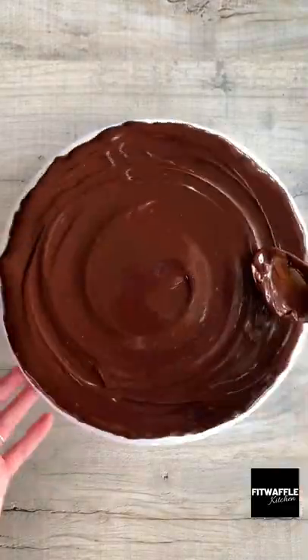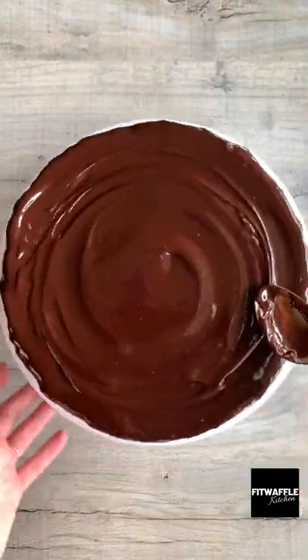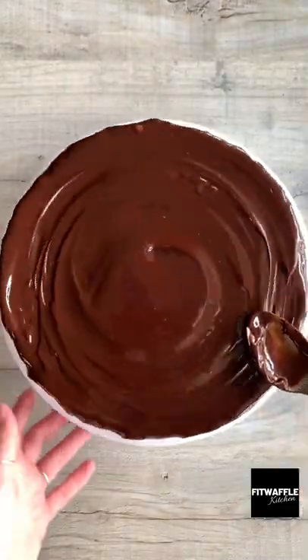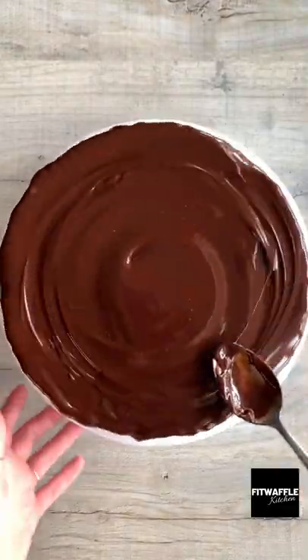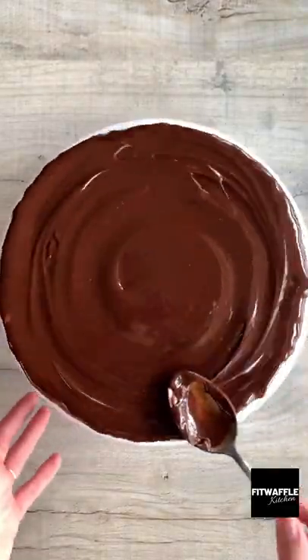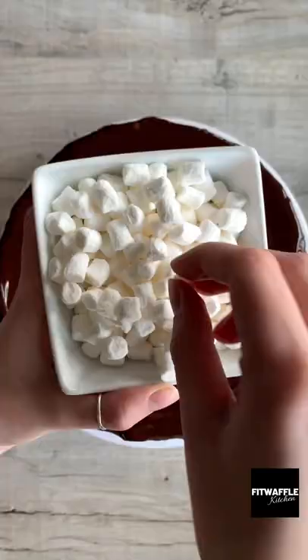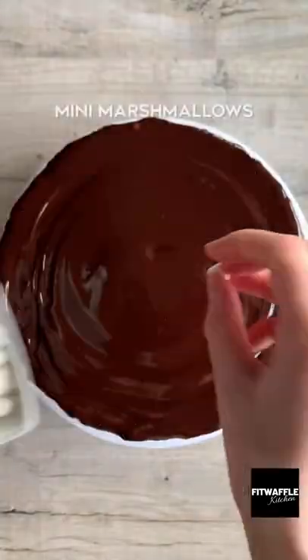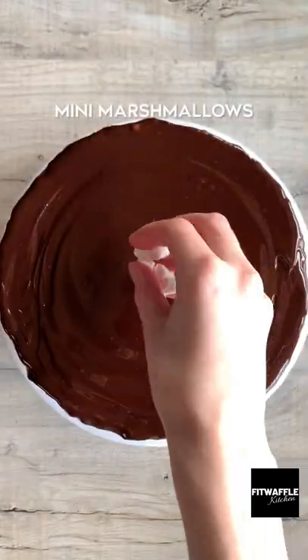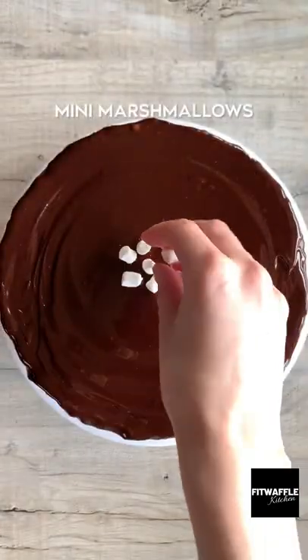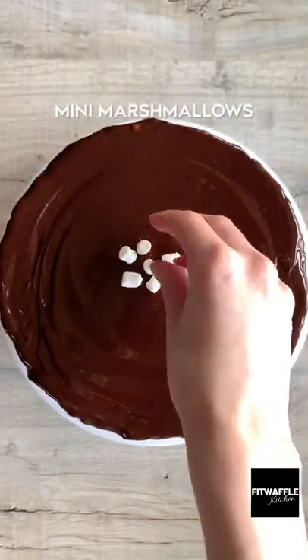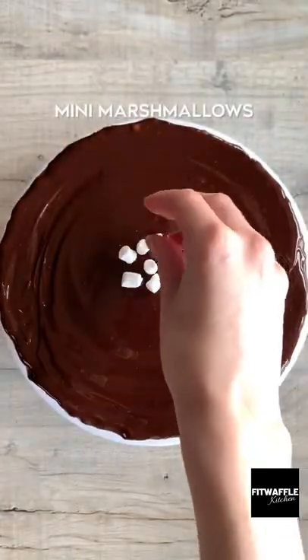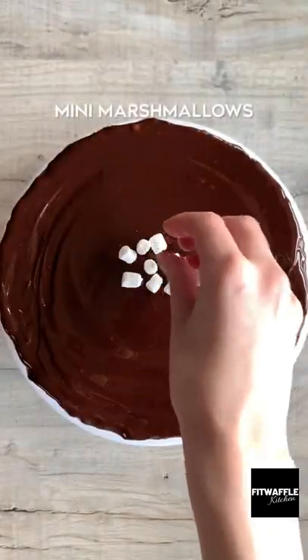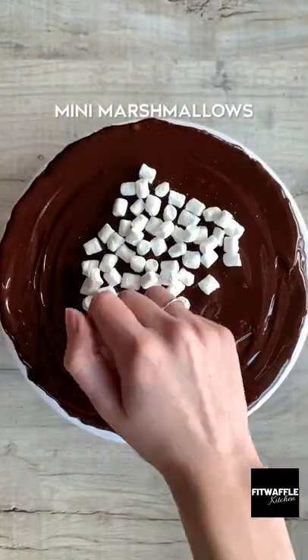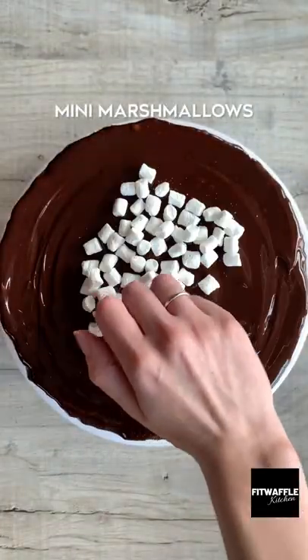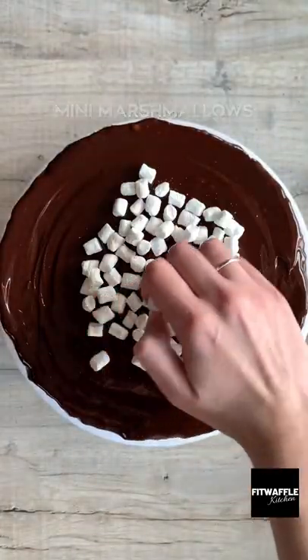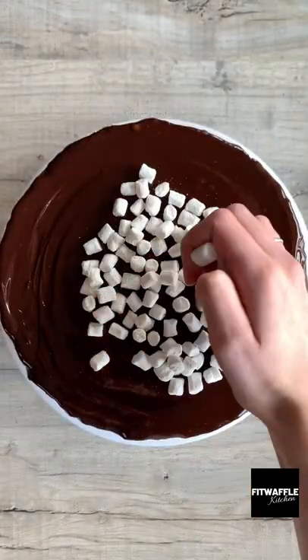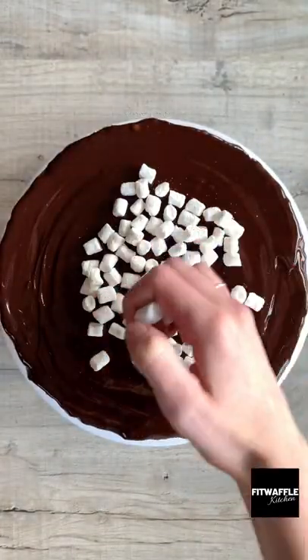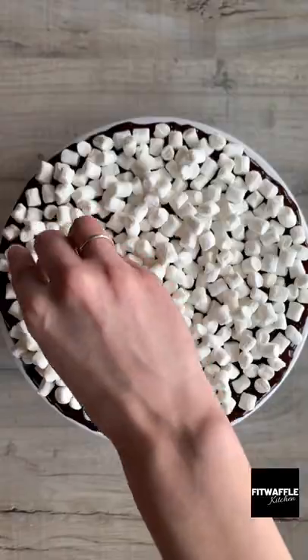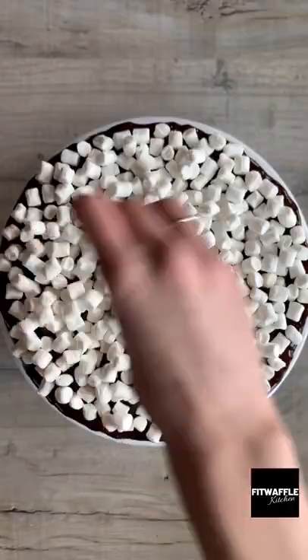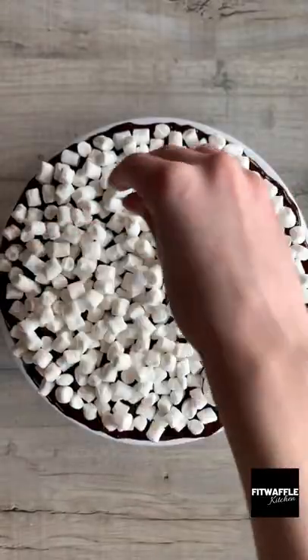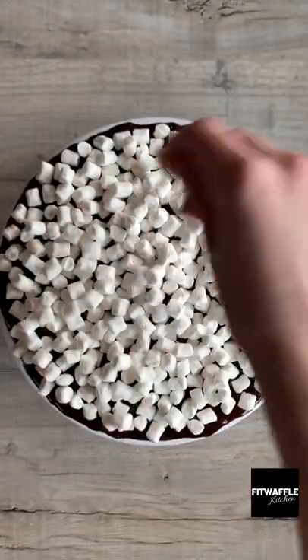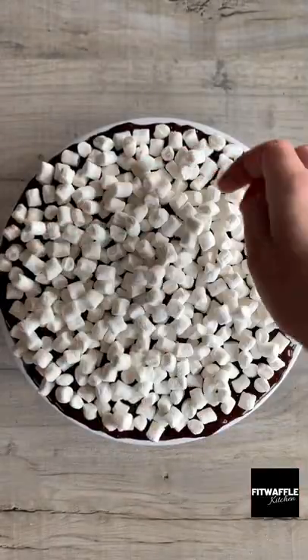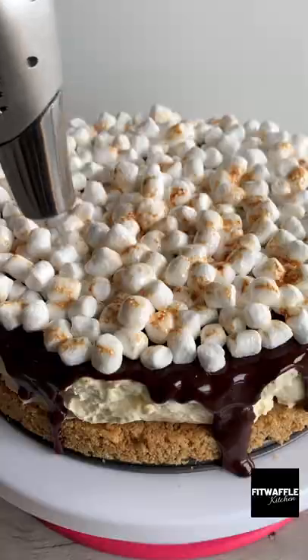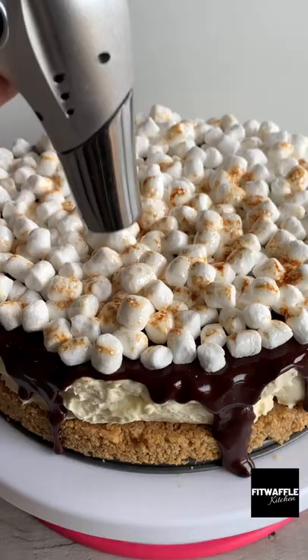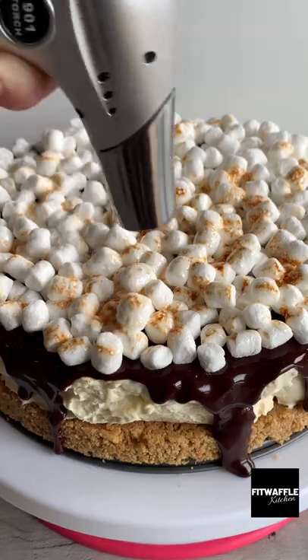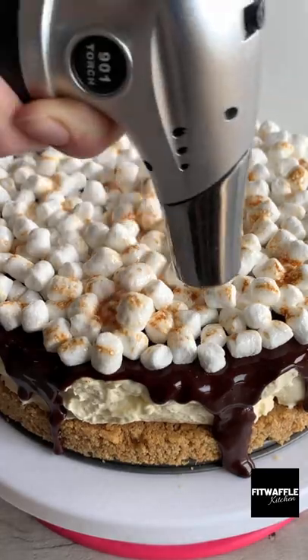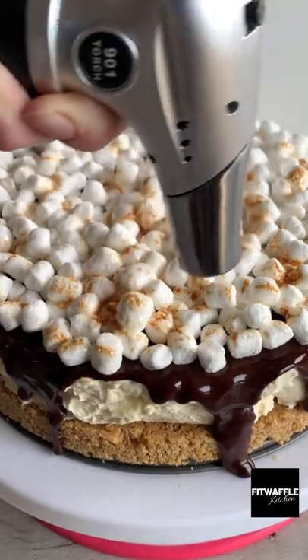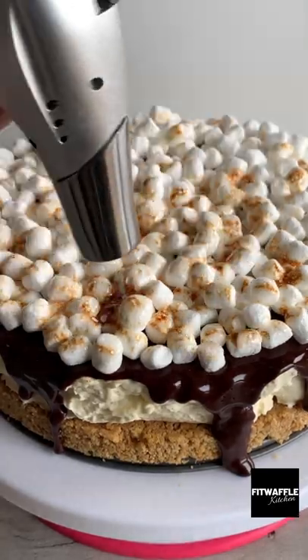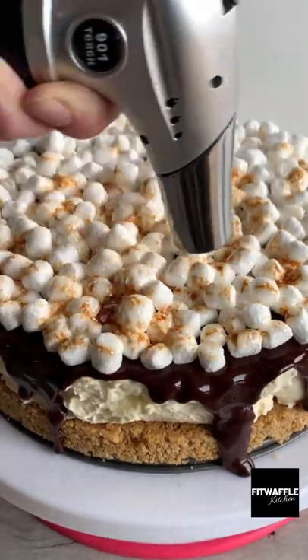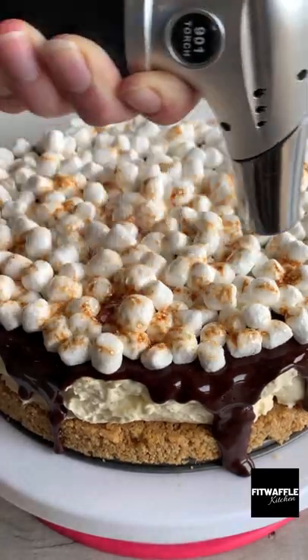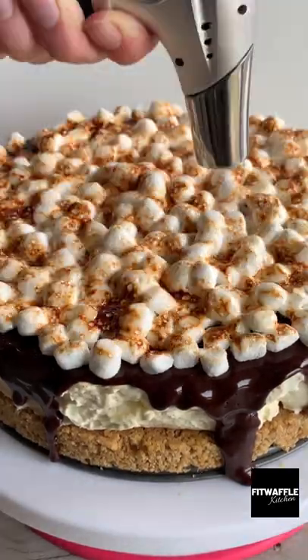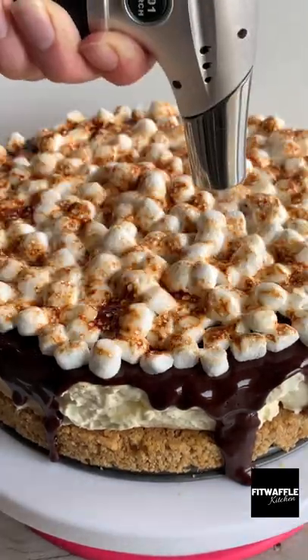Smooth it out and let it drip down the edges. Then add some mini marshmallows to the top, toast them with a blowtorch, and that's it. Enjoy!